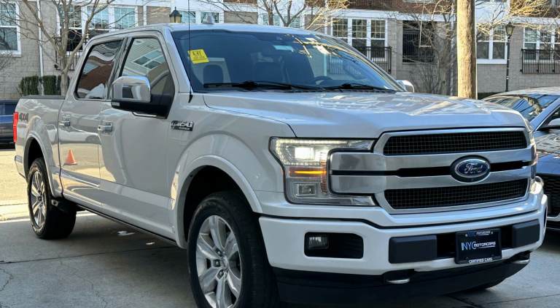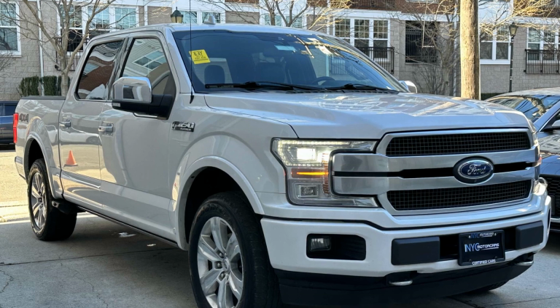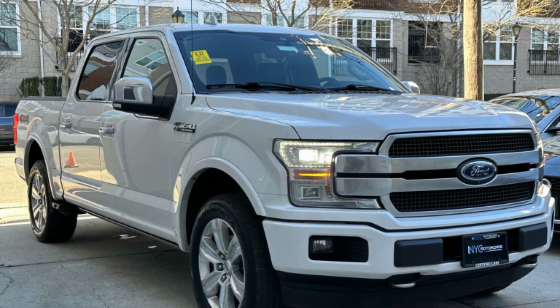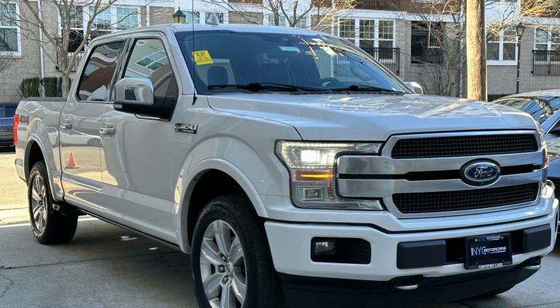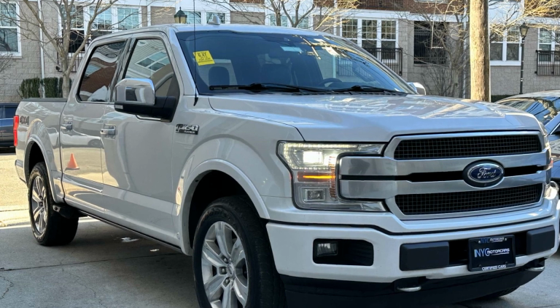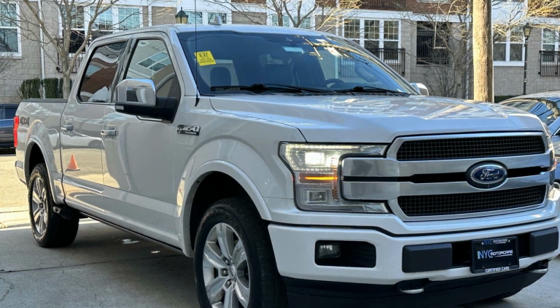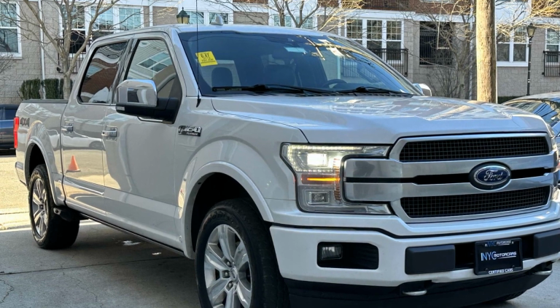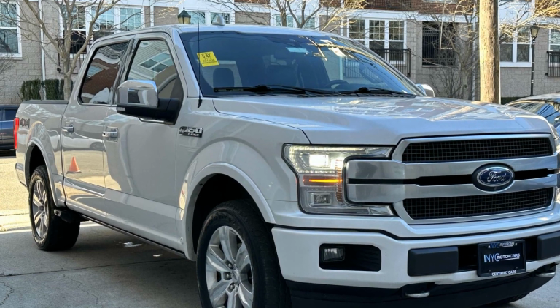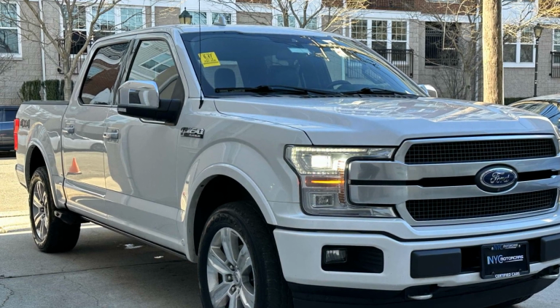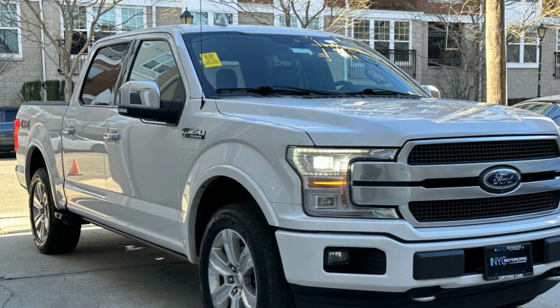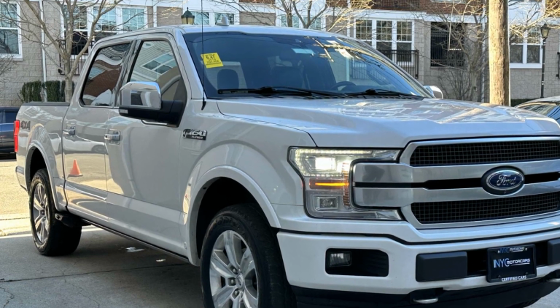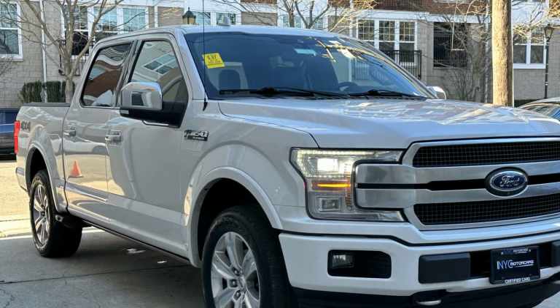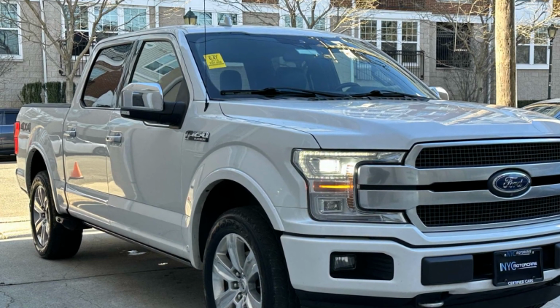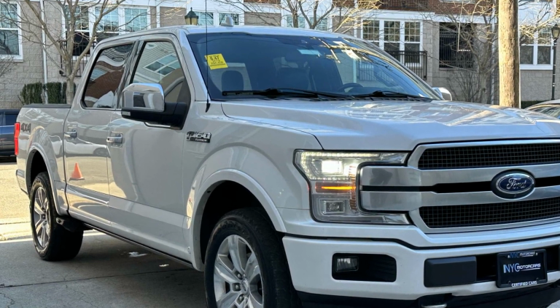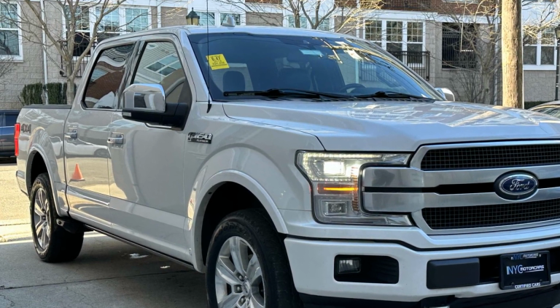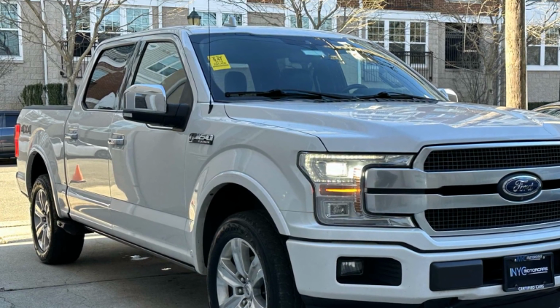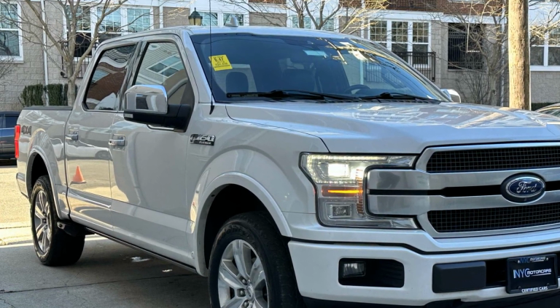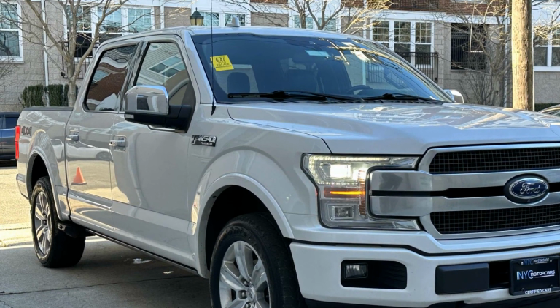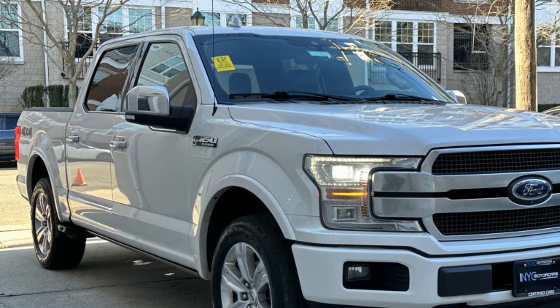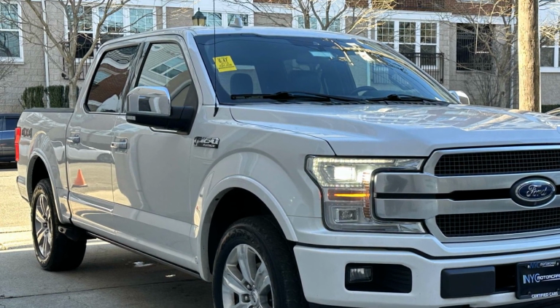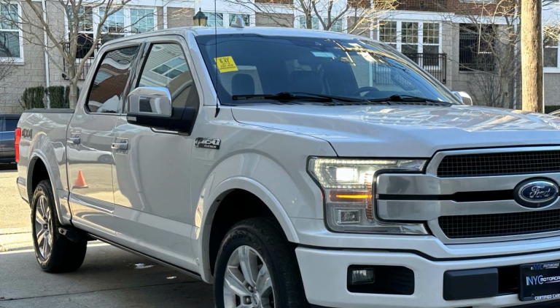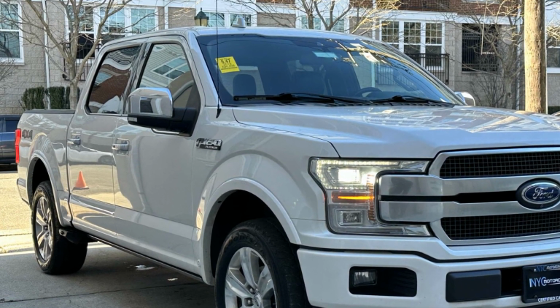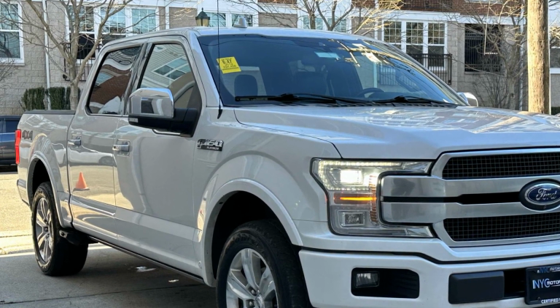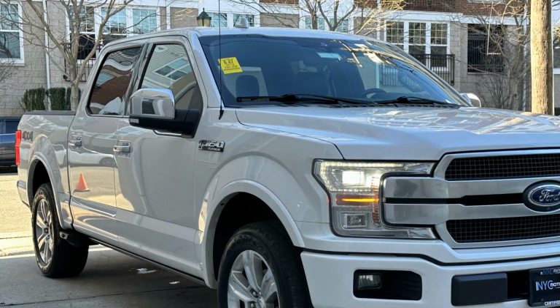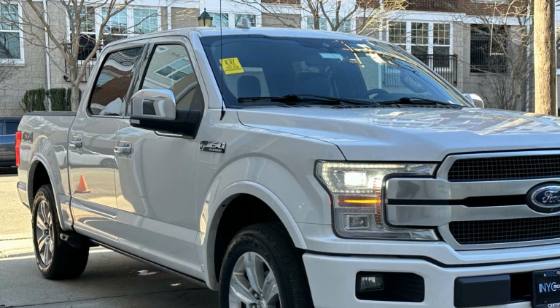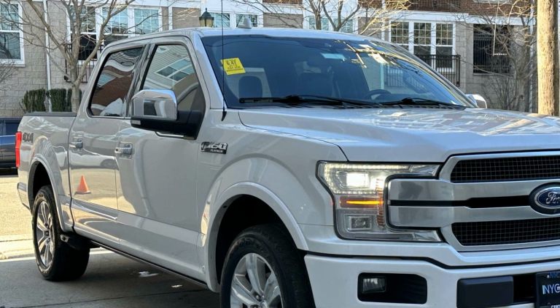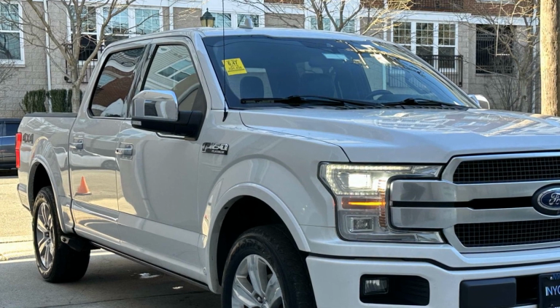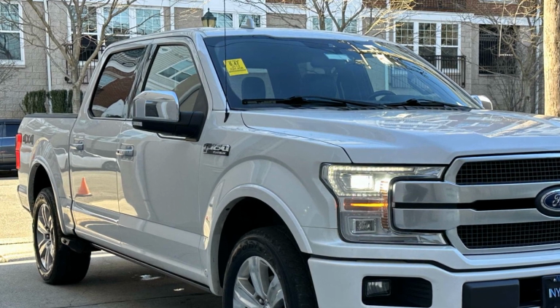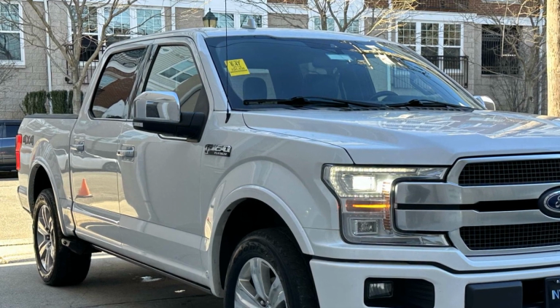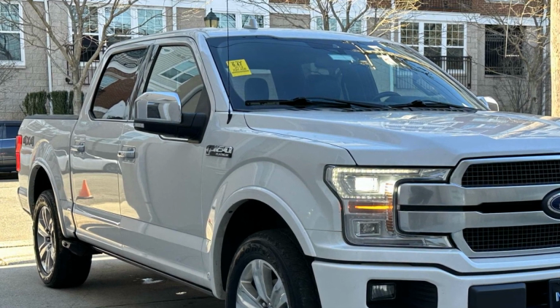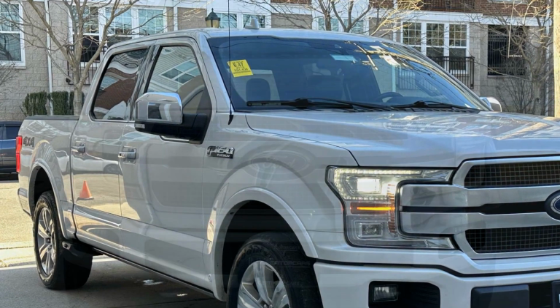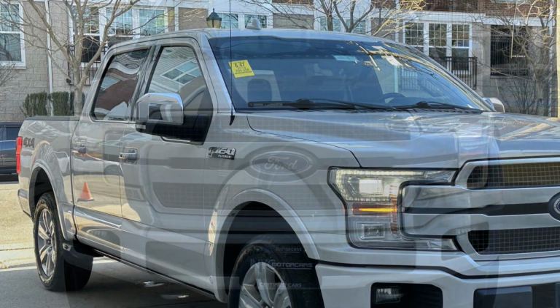2019 Ford F-150. This pickup truck offers two full rows of seating for premium comfort.